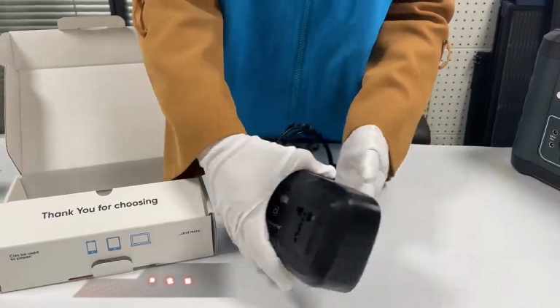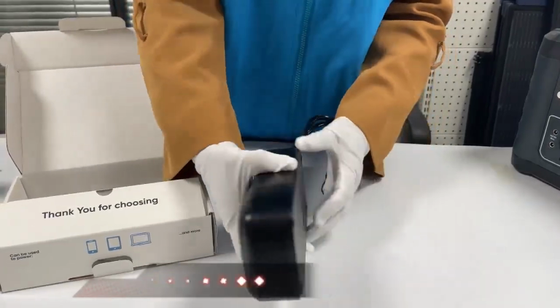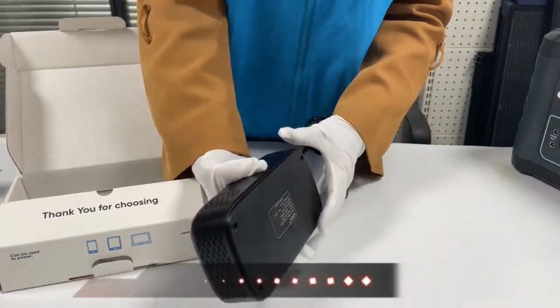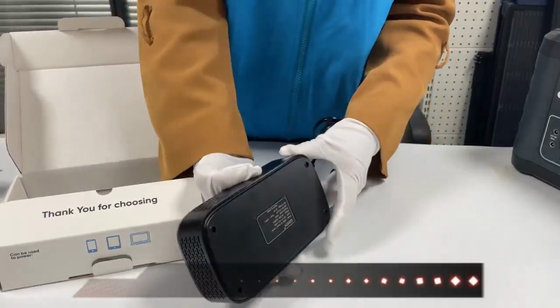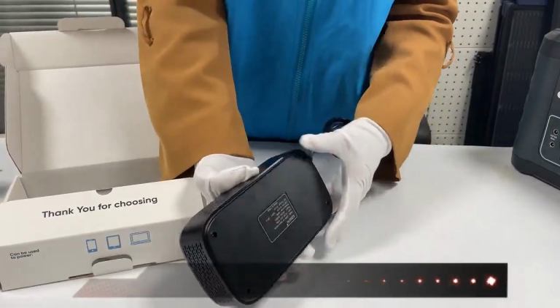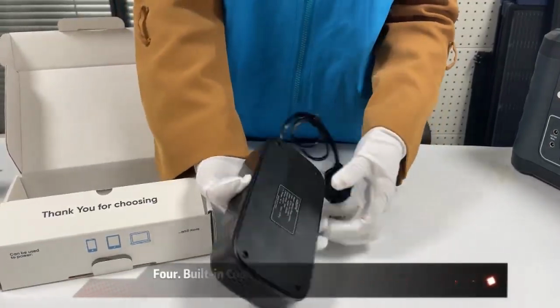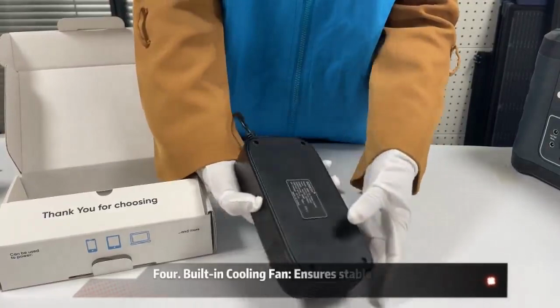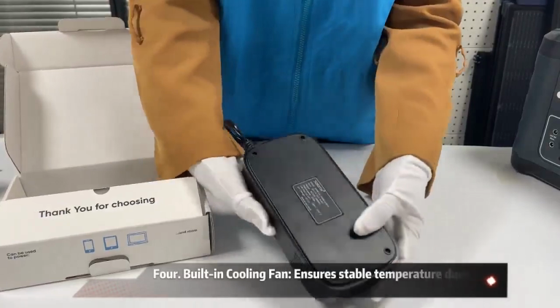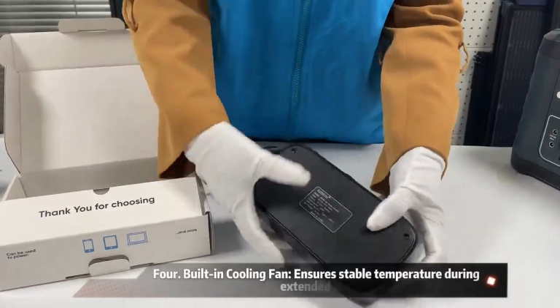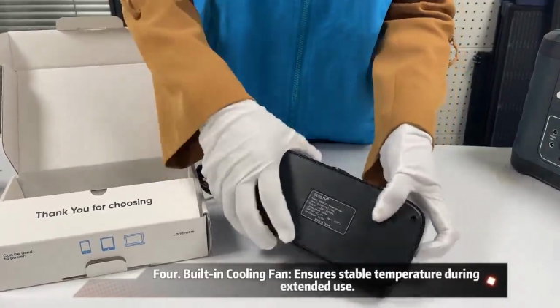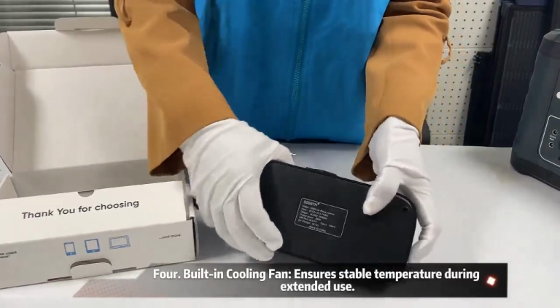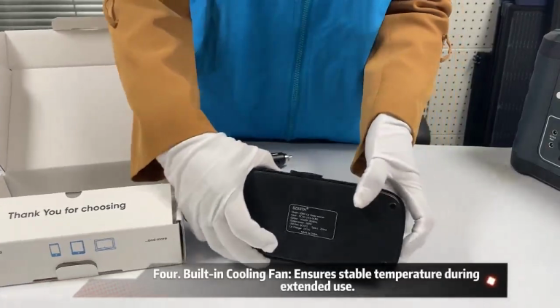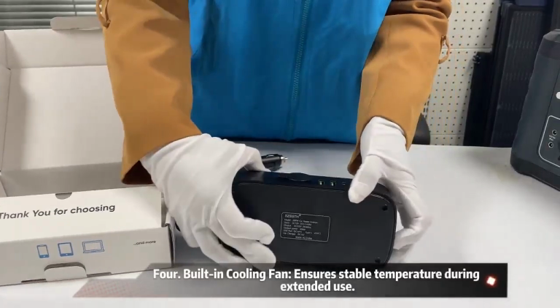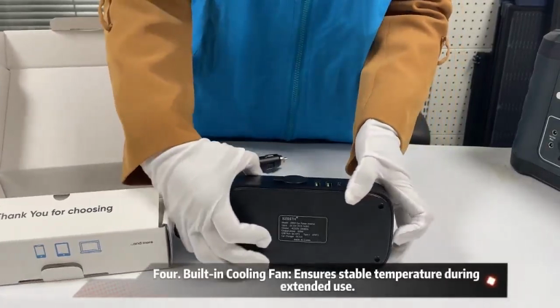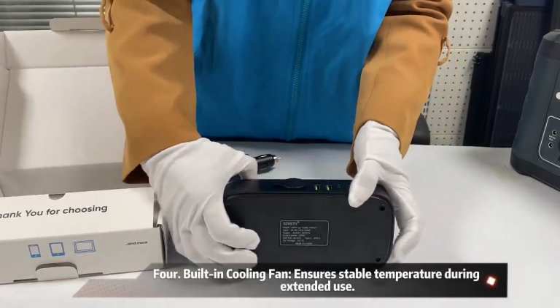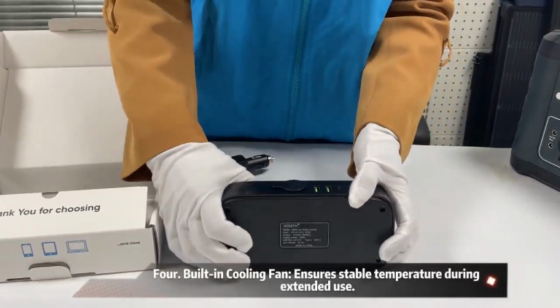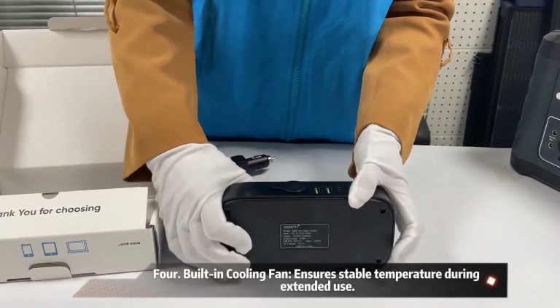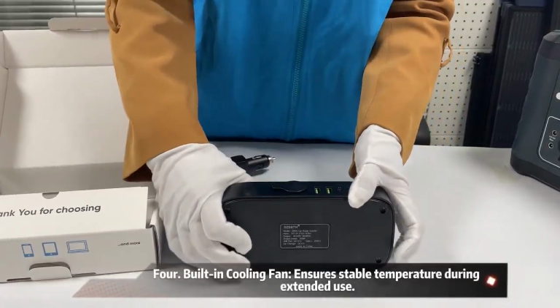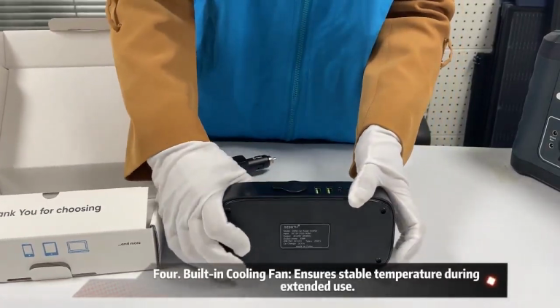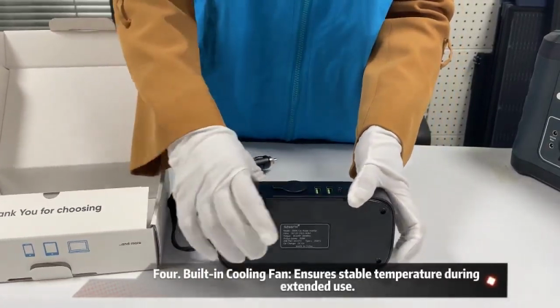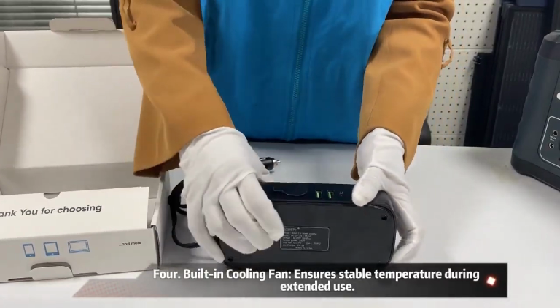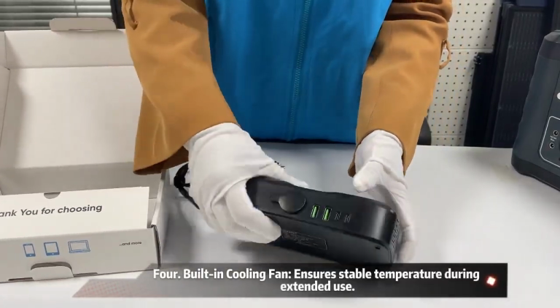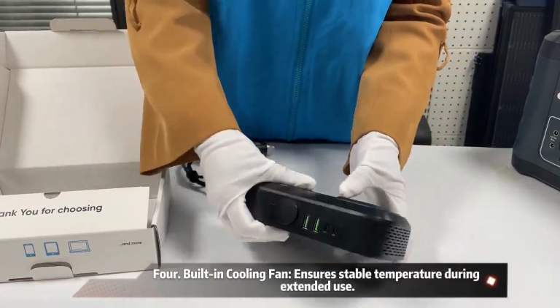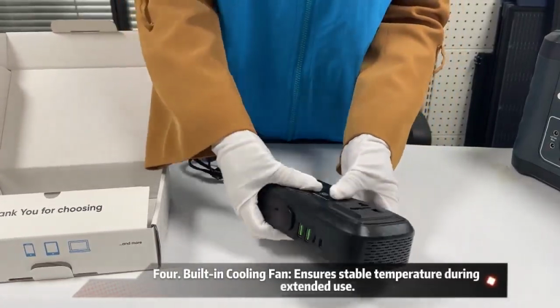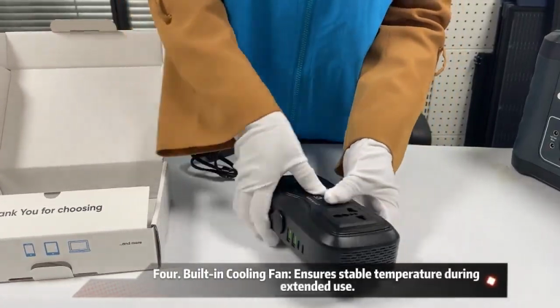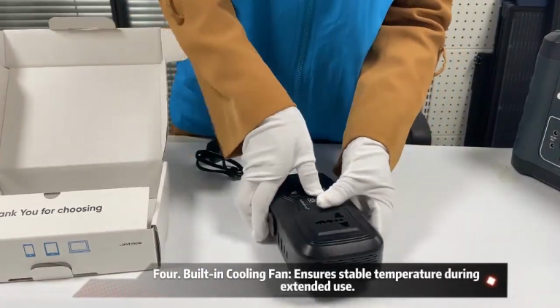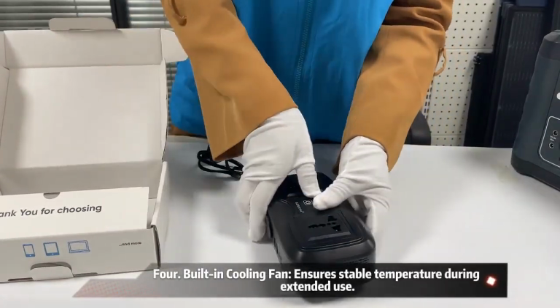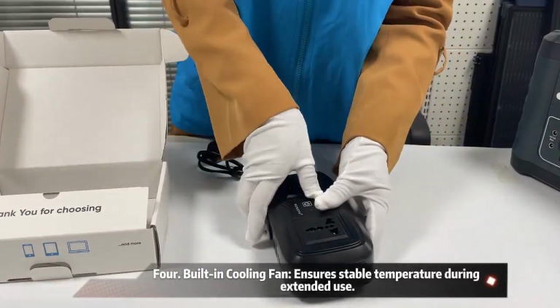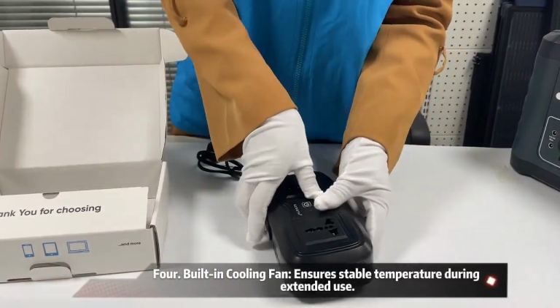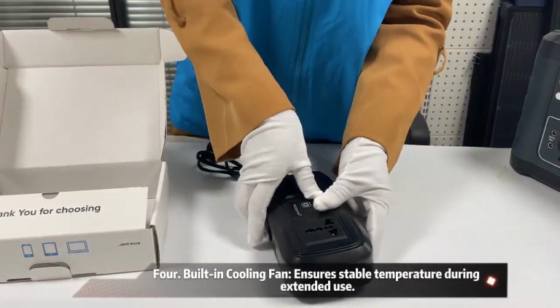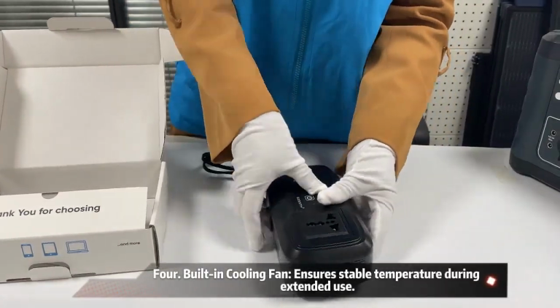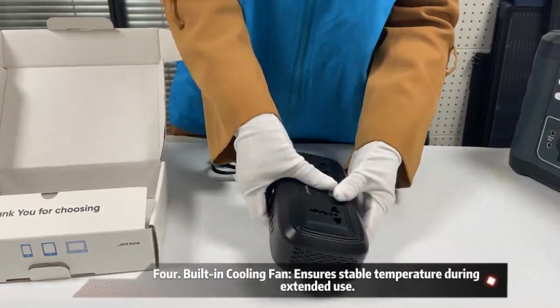4. Built-in cooling fan ensures stable temperature during extended use.